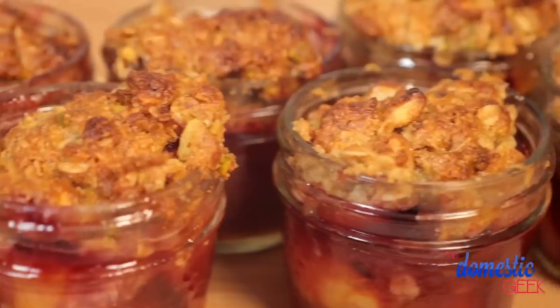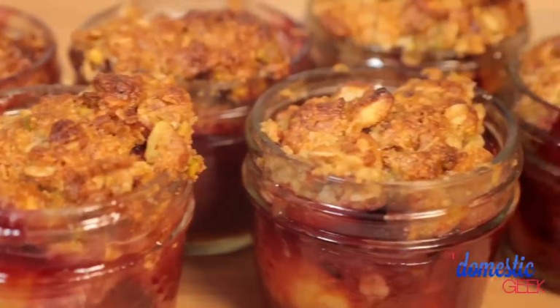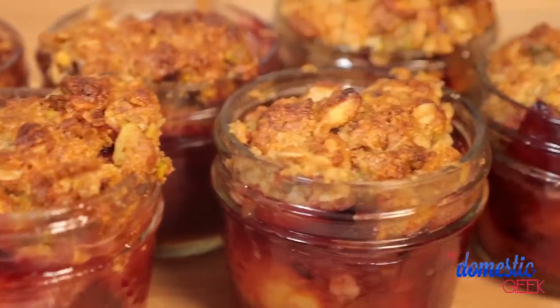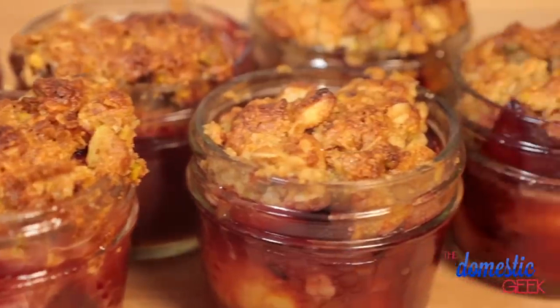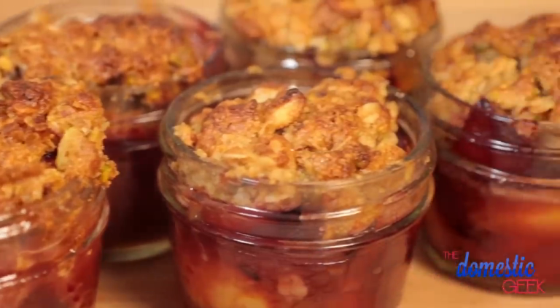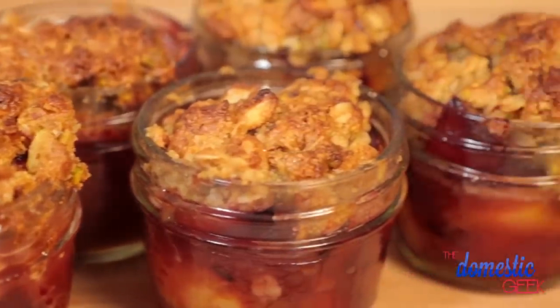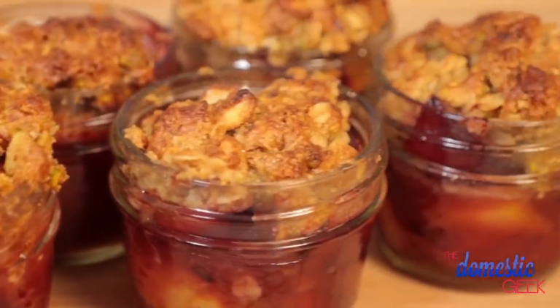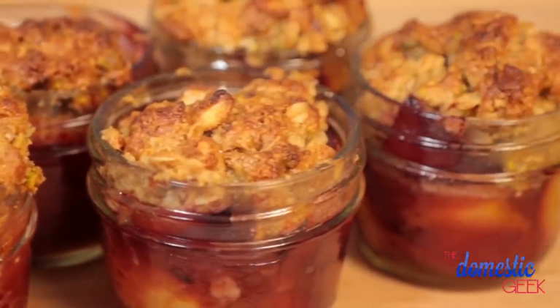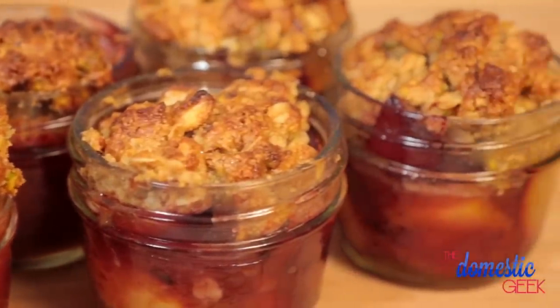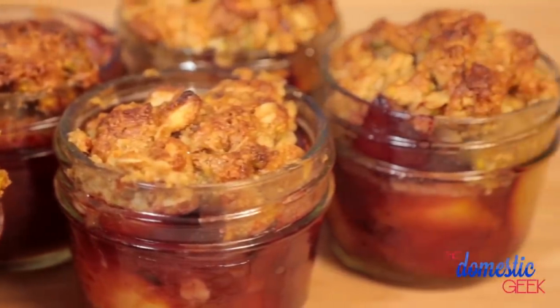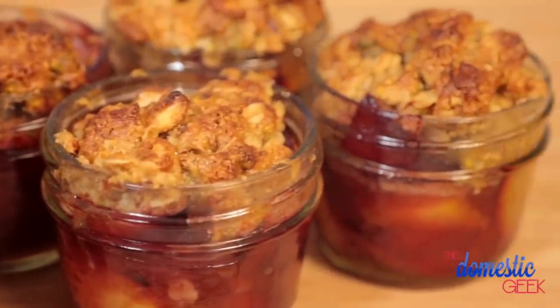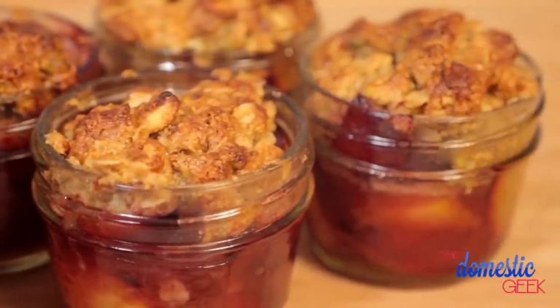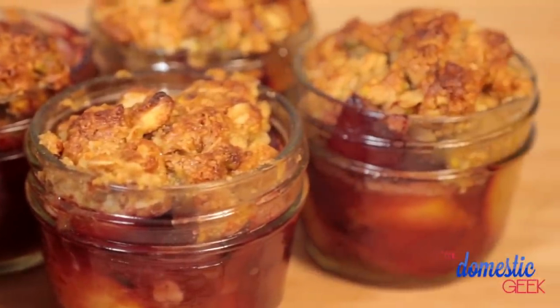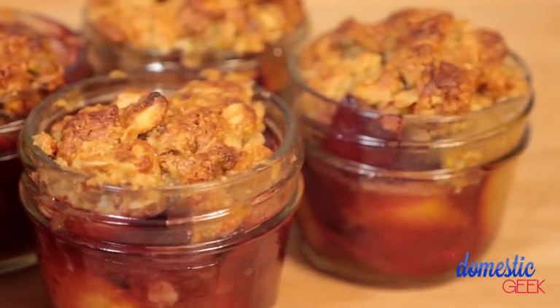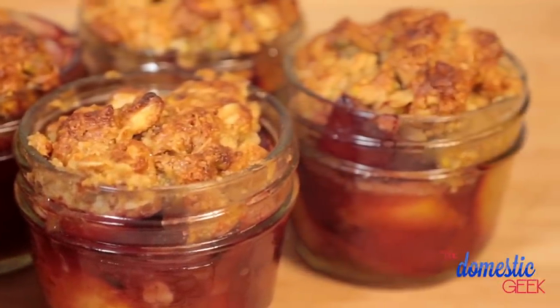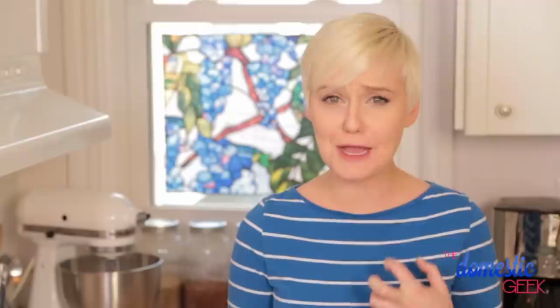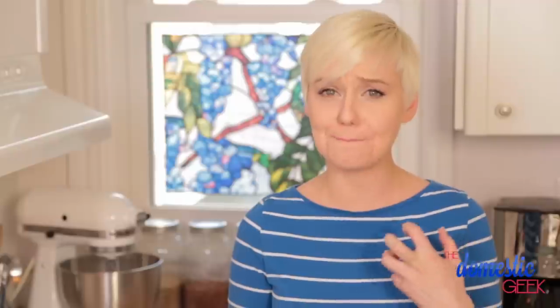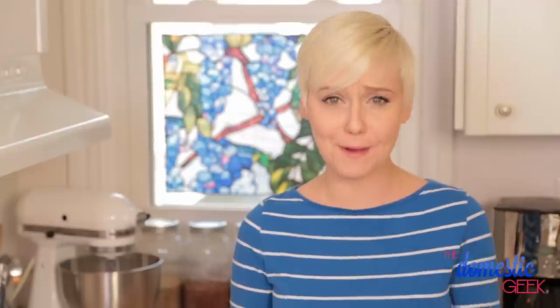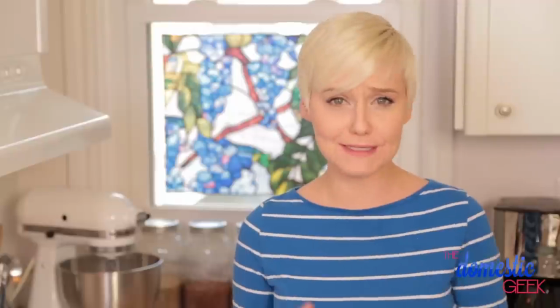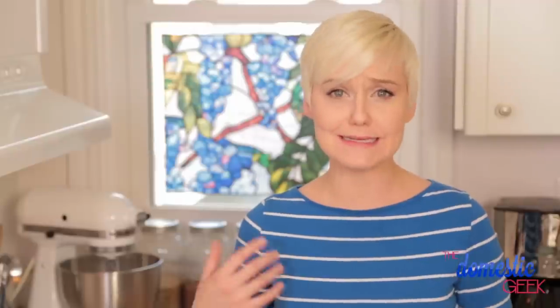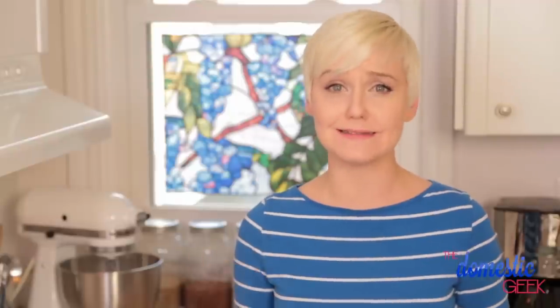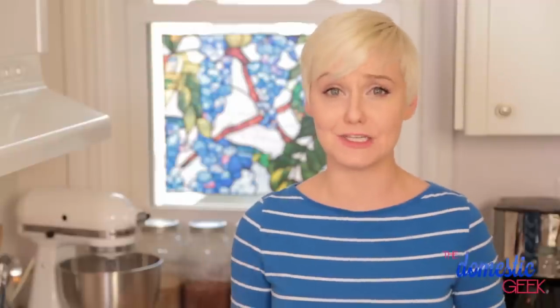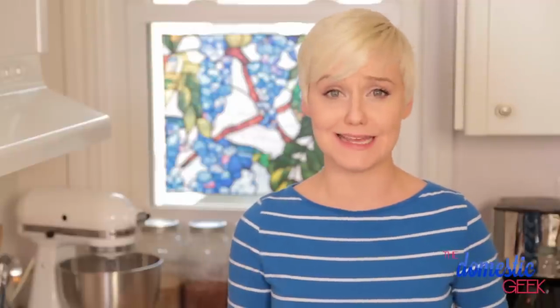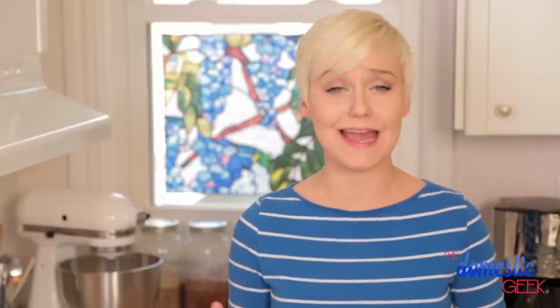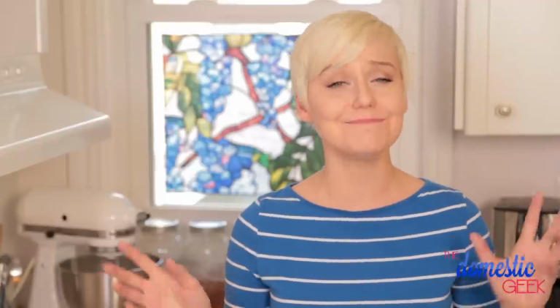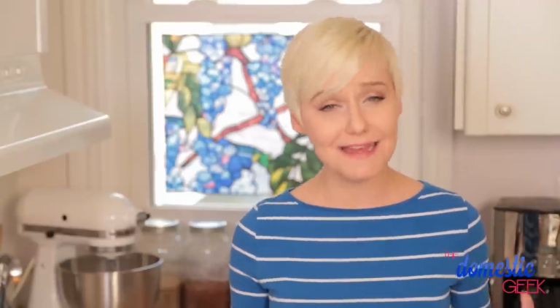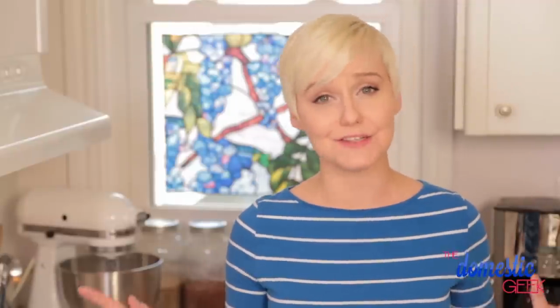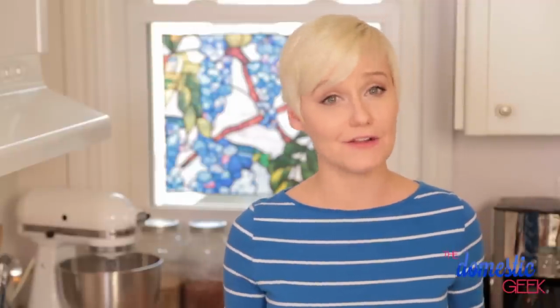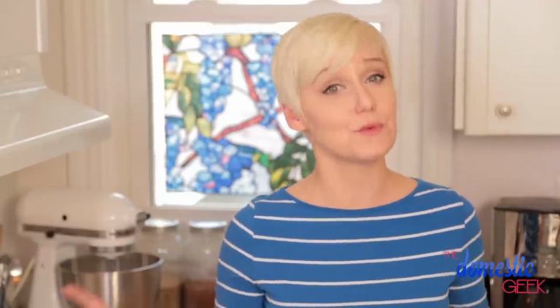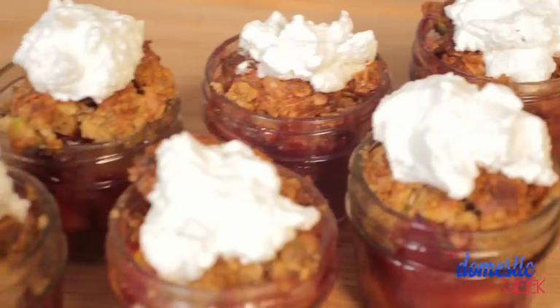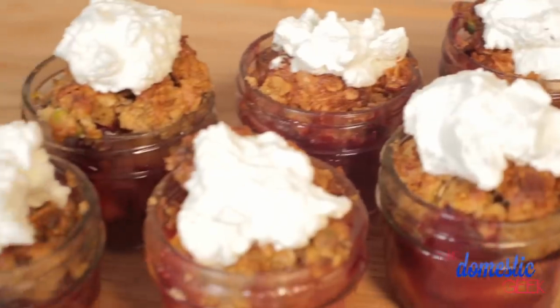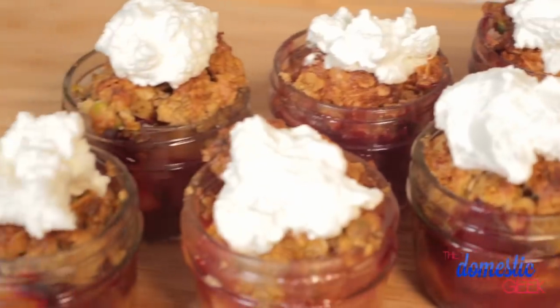Once they're ready, they are ooey, gooey, bubbly, and delicious — best served with whipped cream.